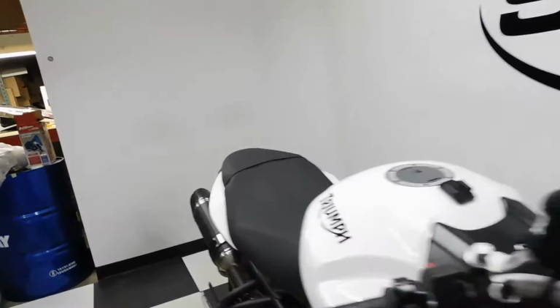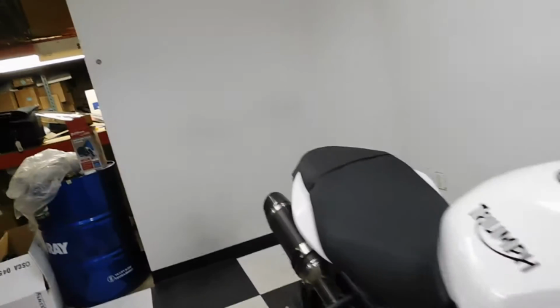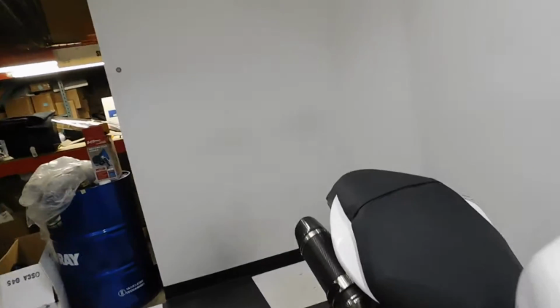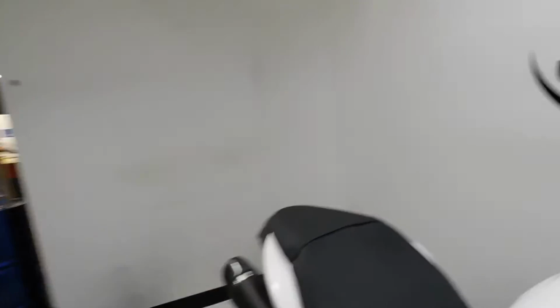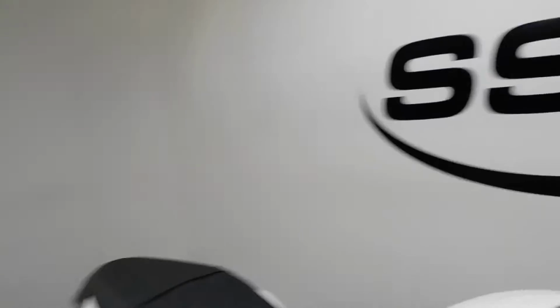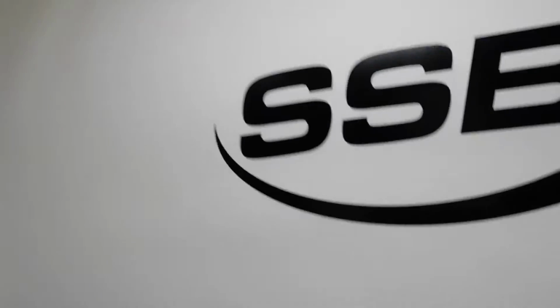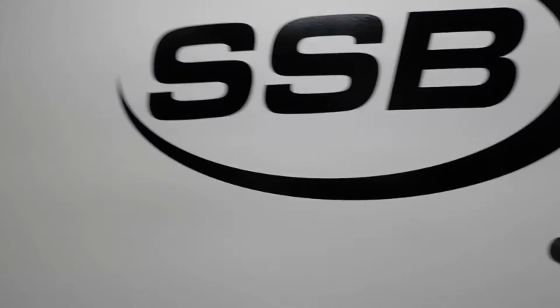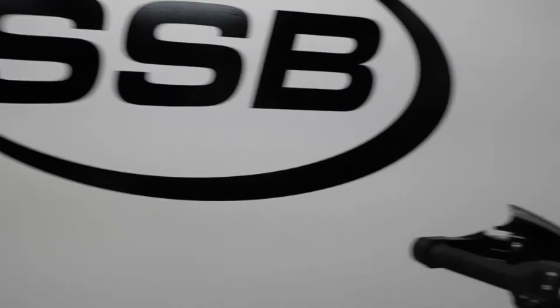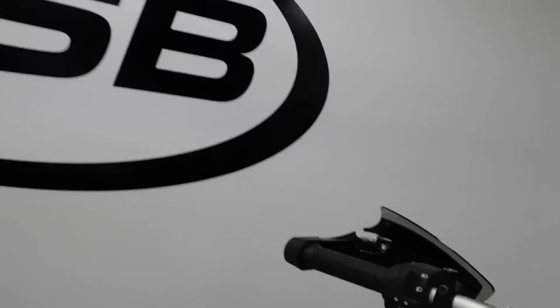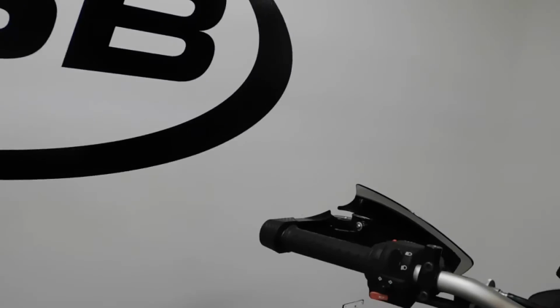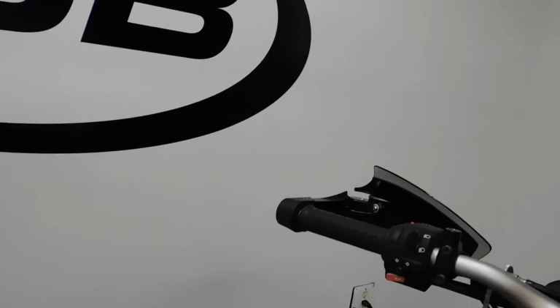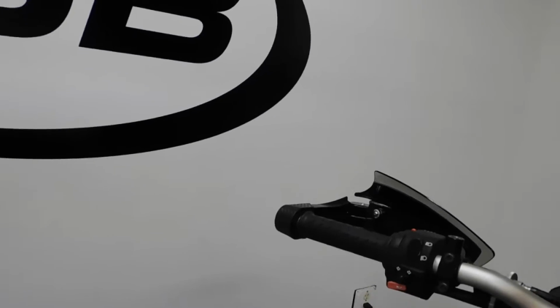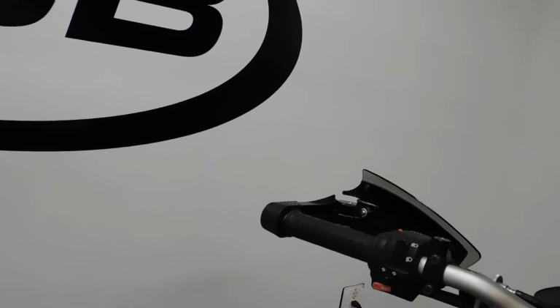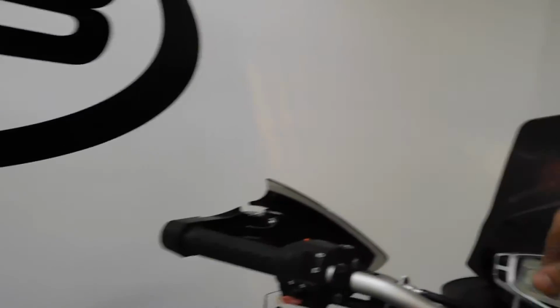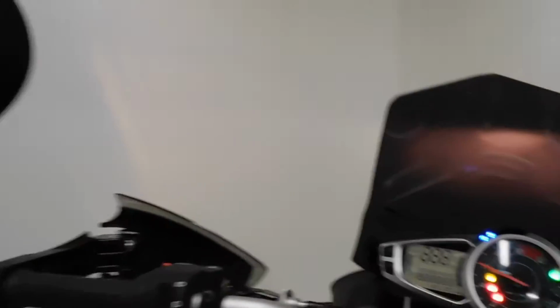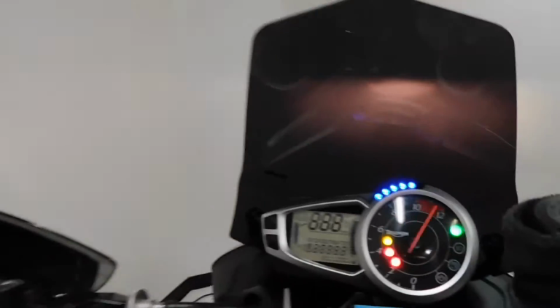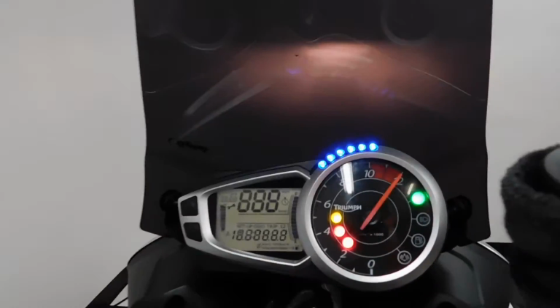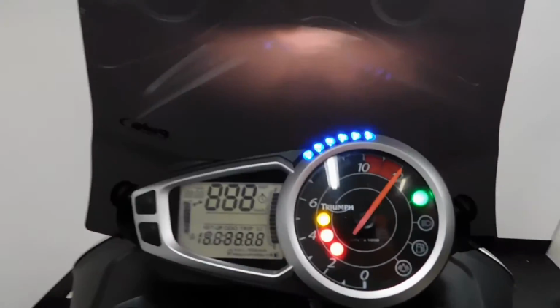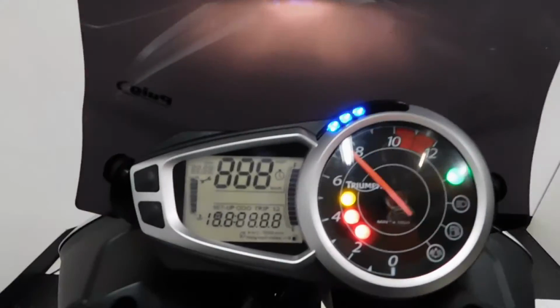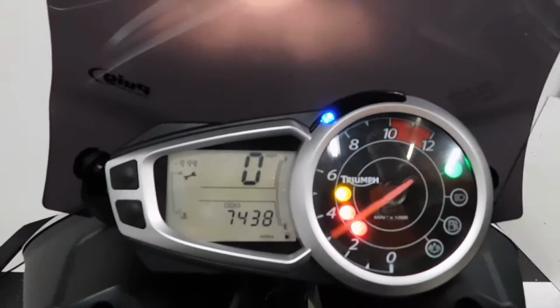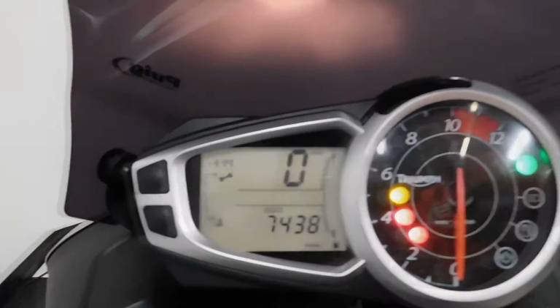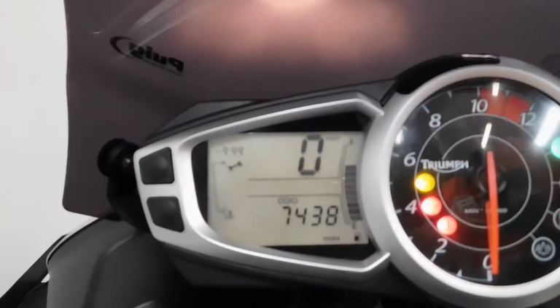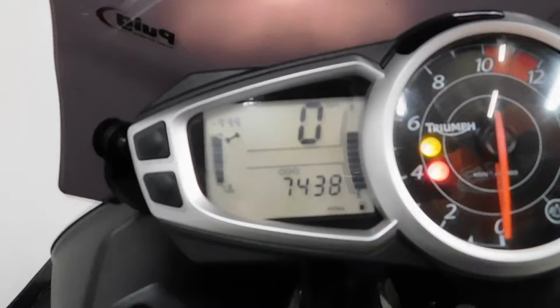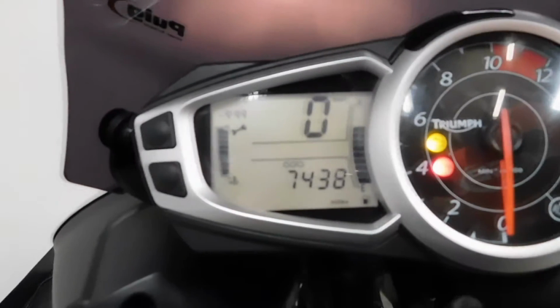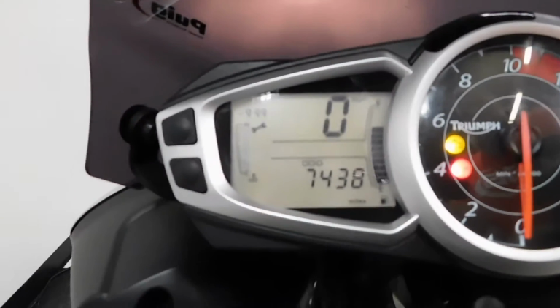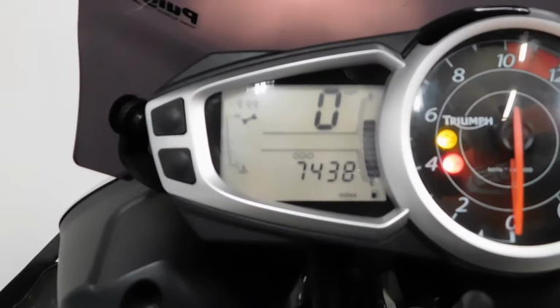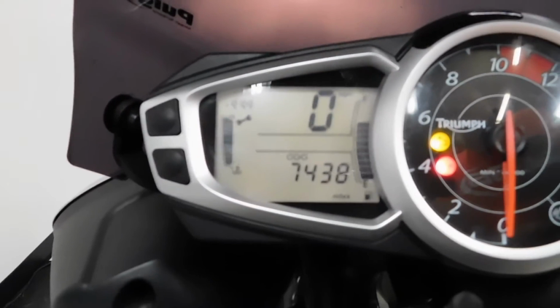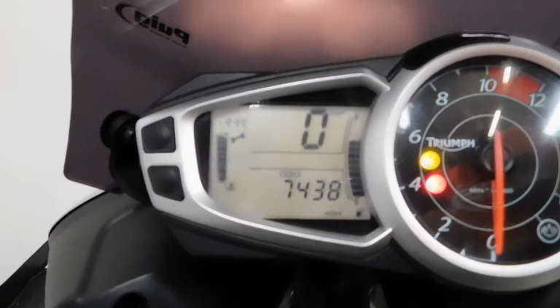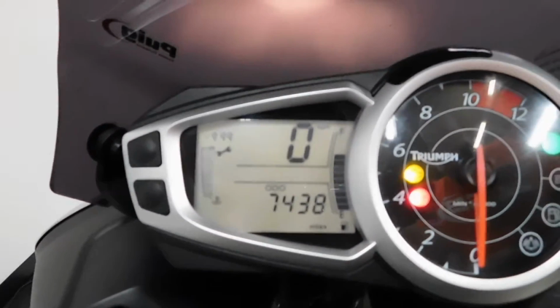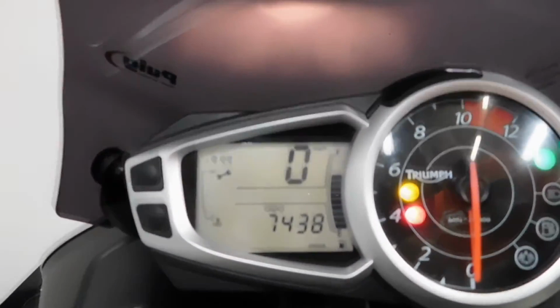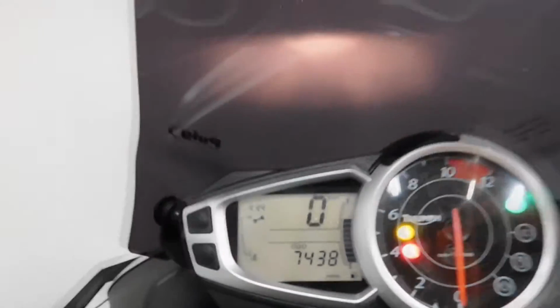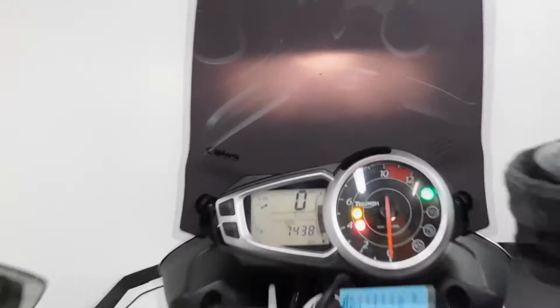But it's about as near mint as you can get. I'll show you those miles now — 7,438 is what's on it.